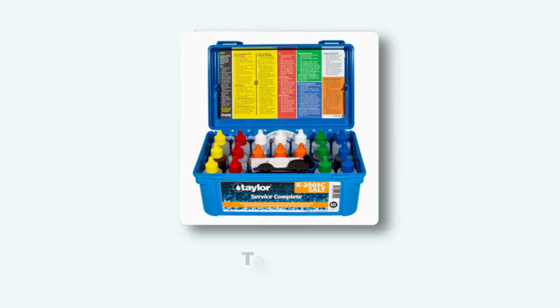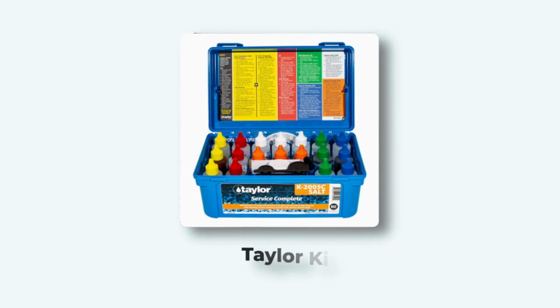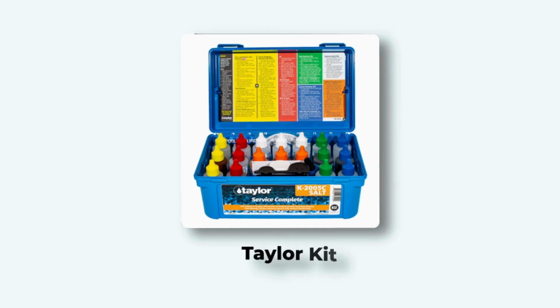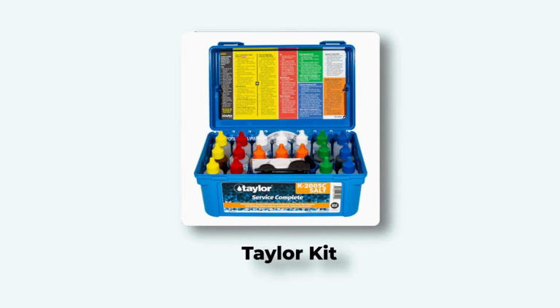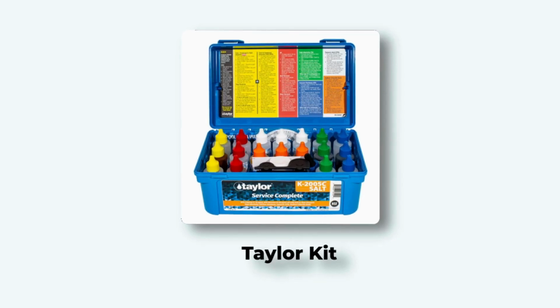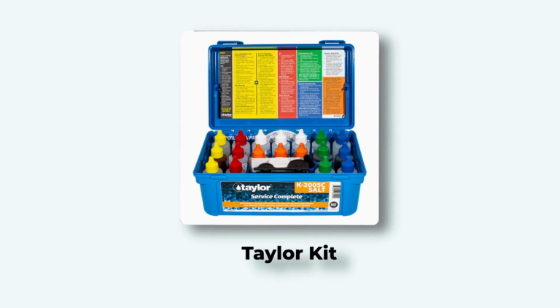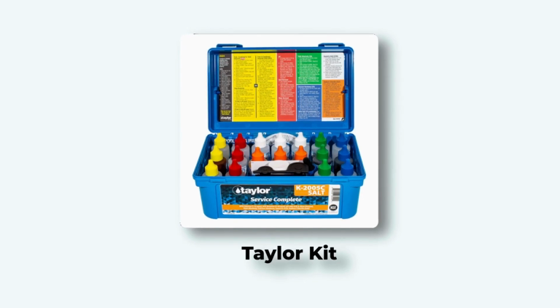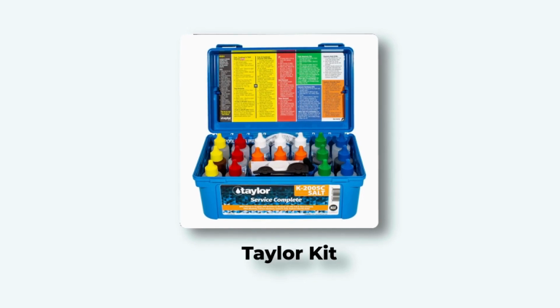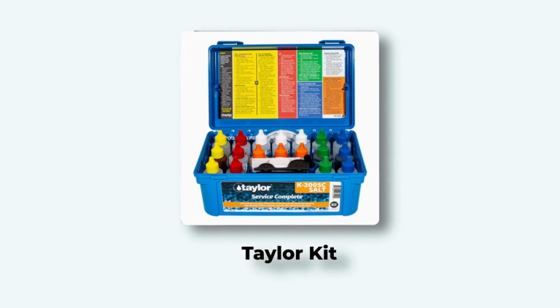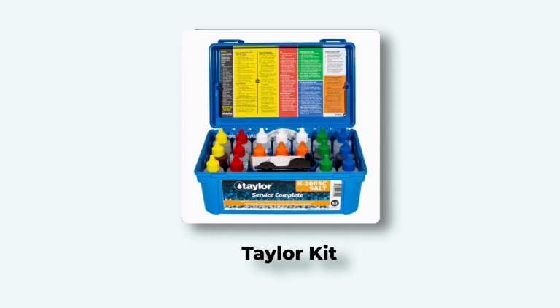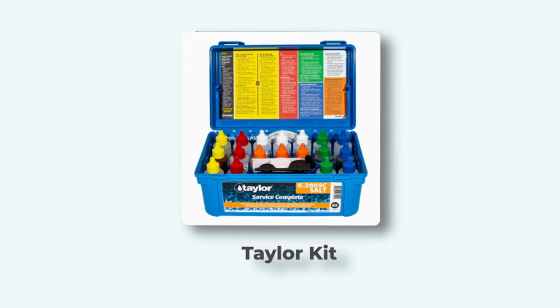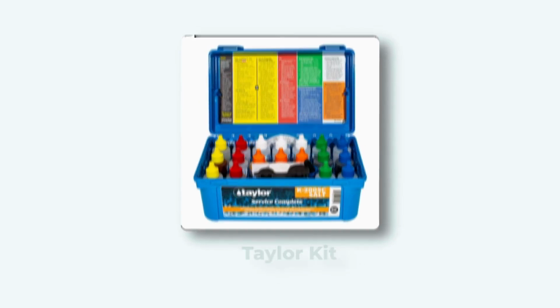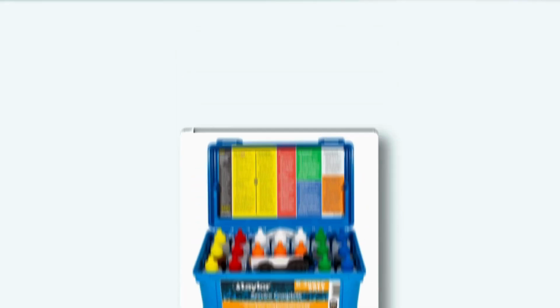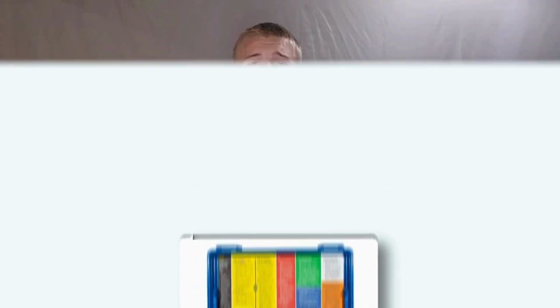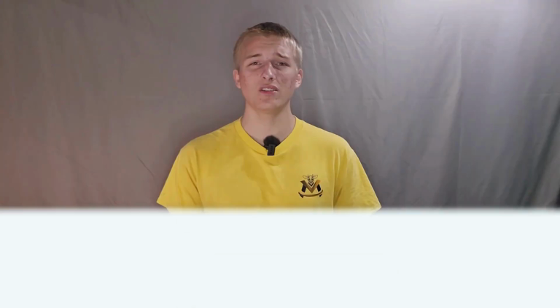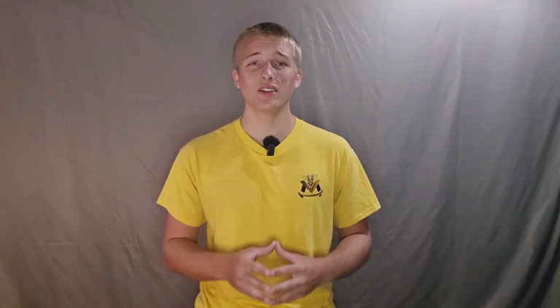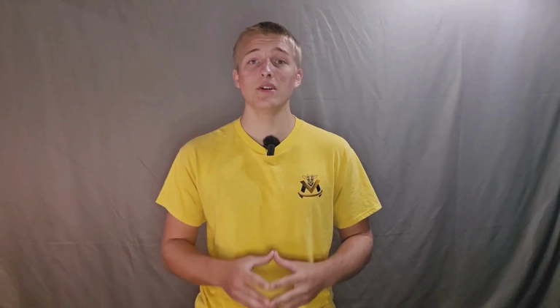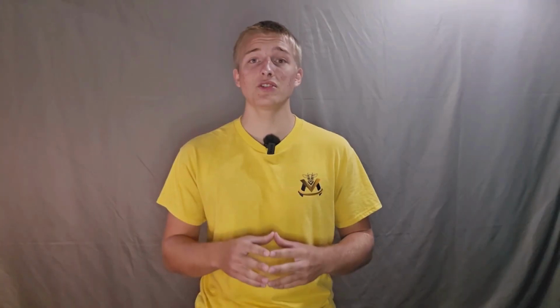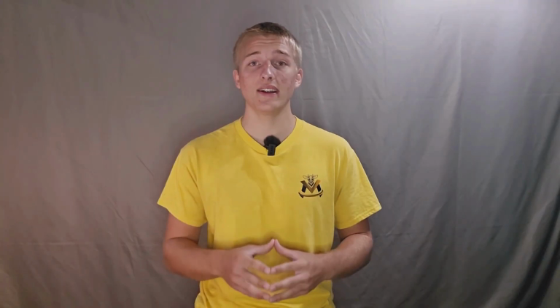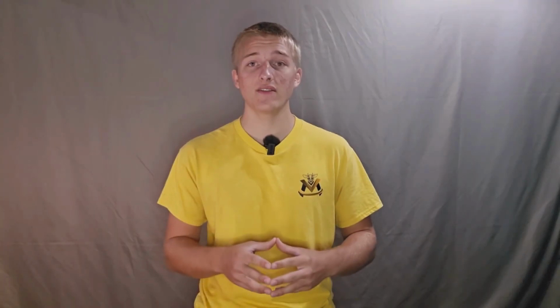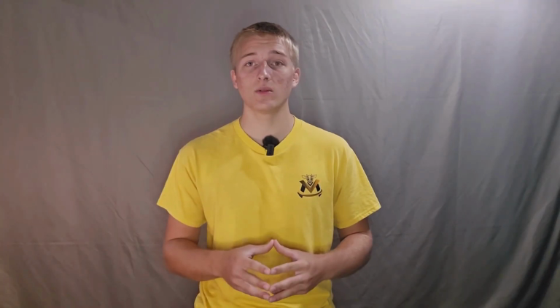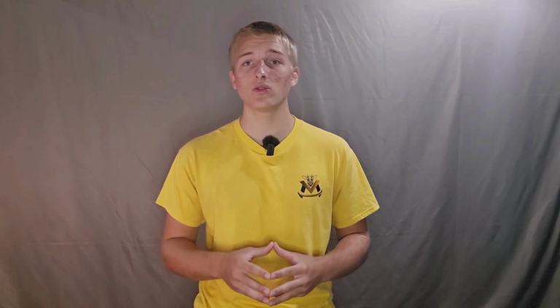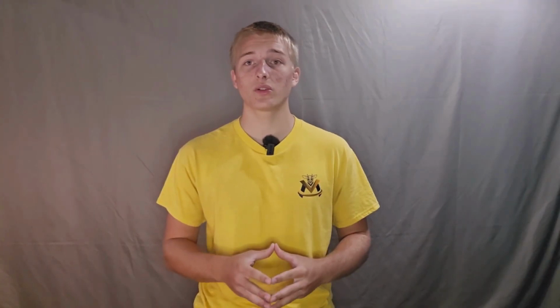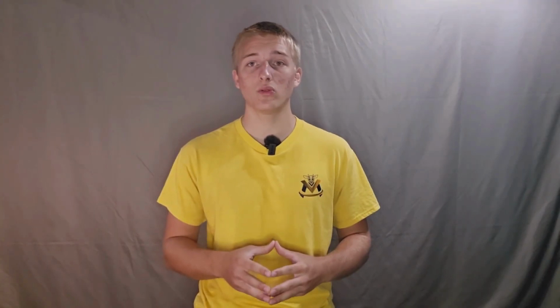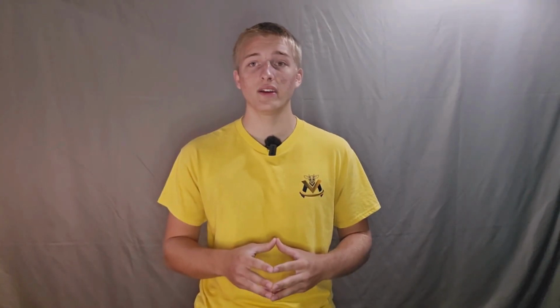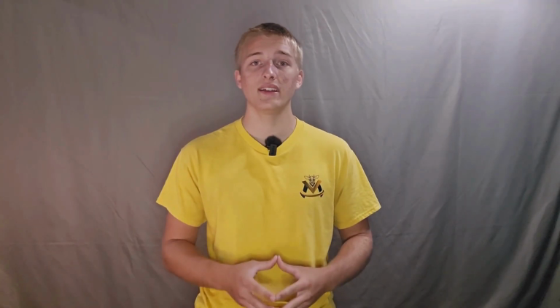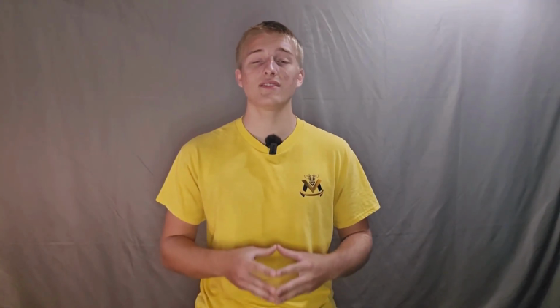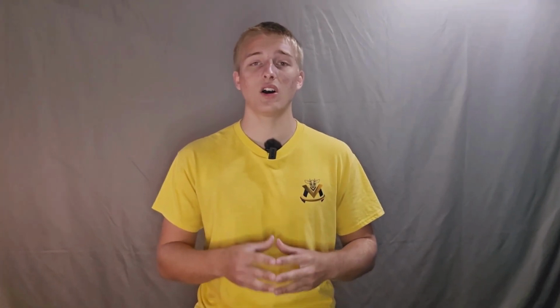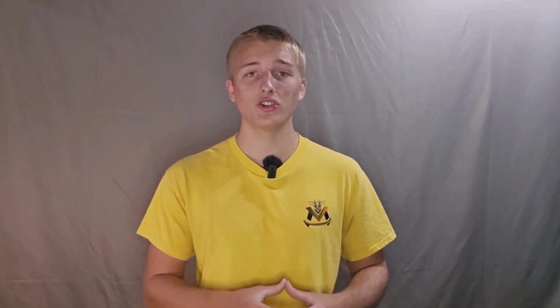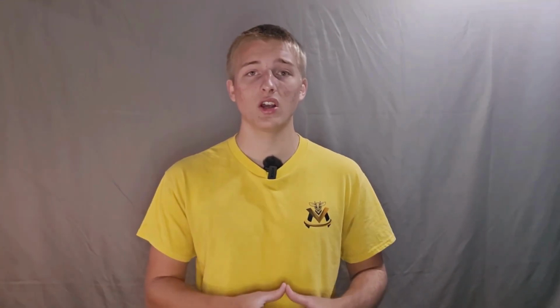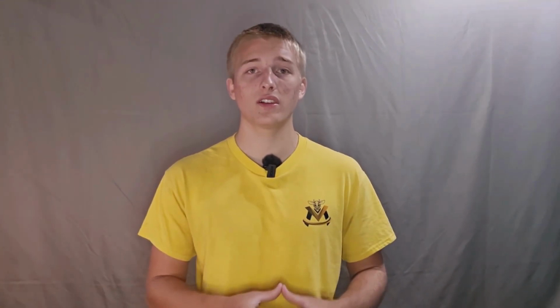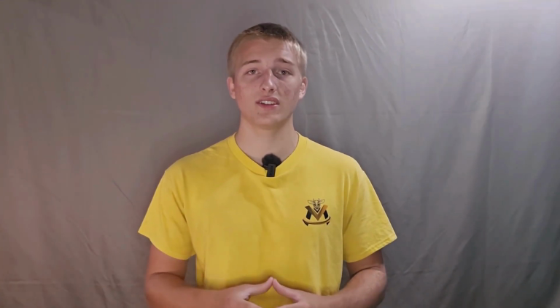You should use the Taylor kit, linked in the description. It's under $60, measures nine different chemicals for your pool, and saves hundreds over the season.